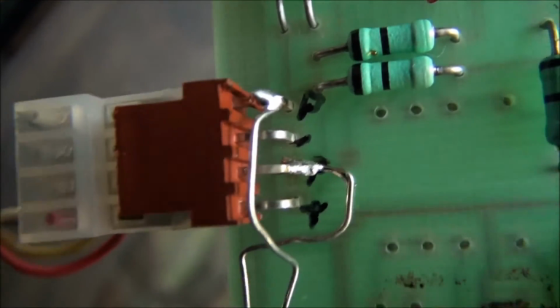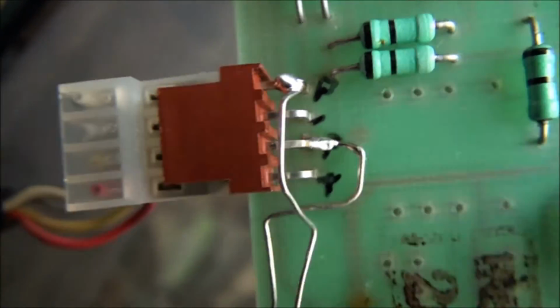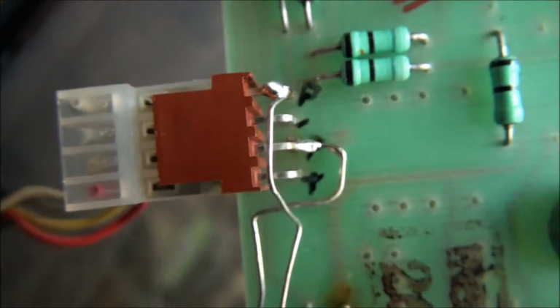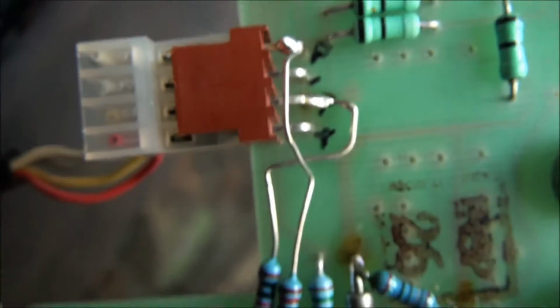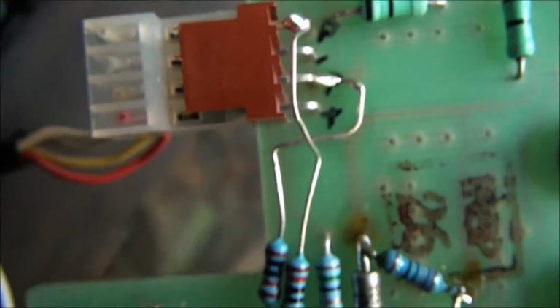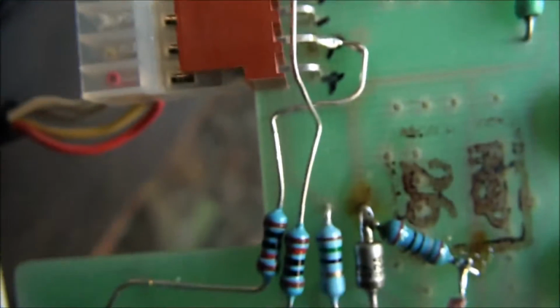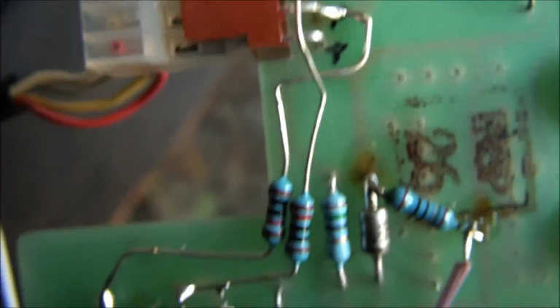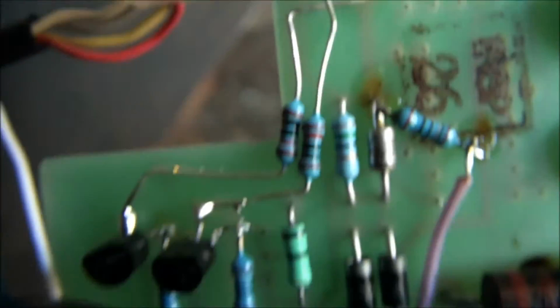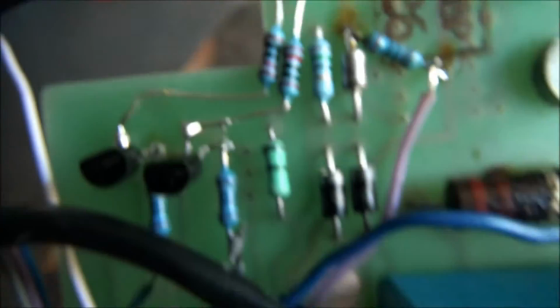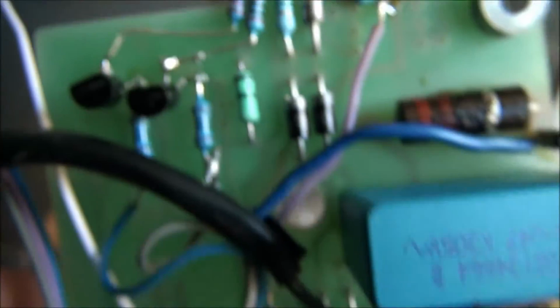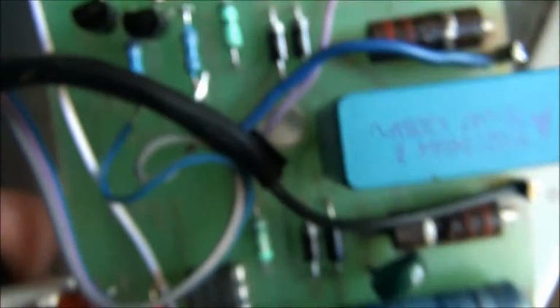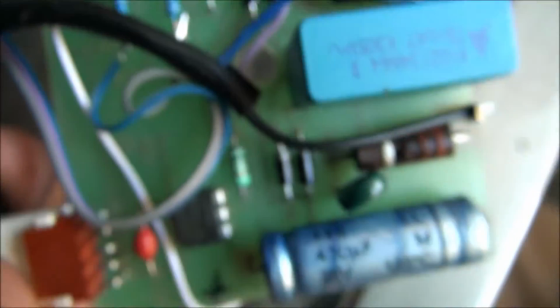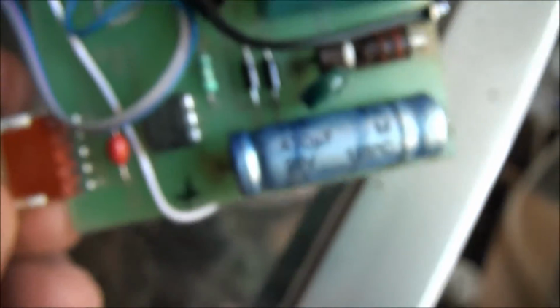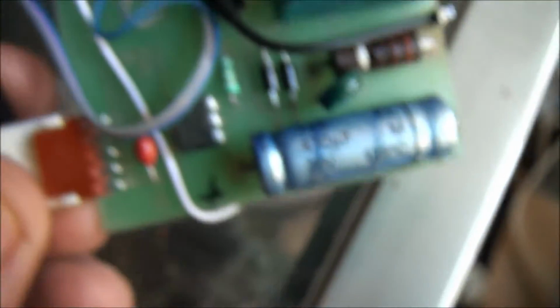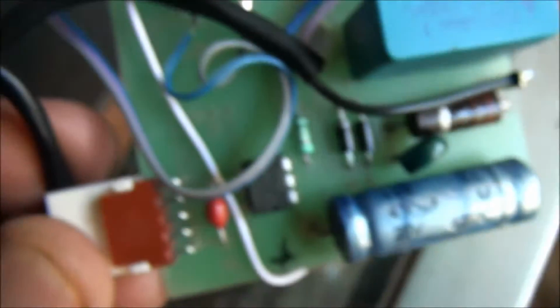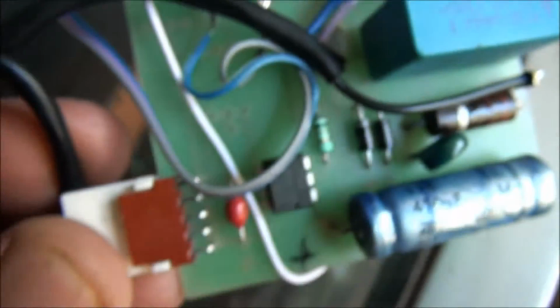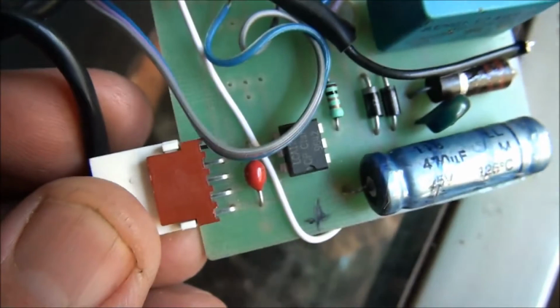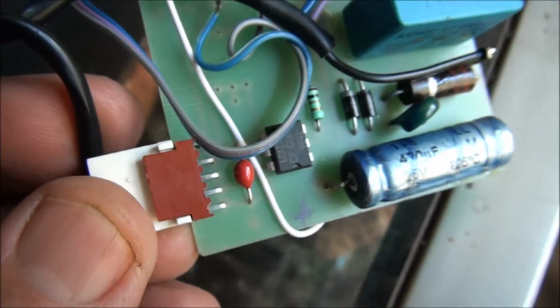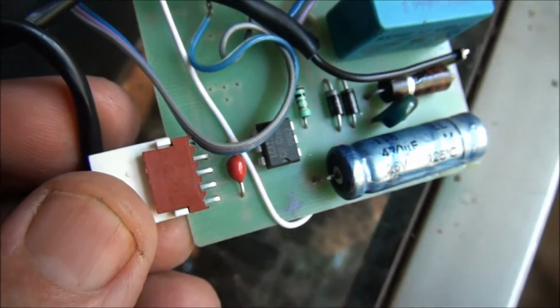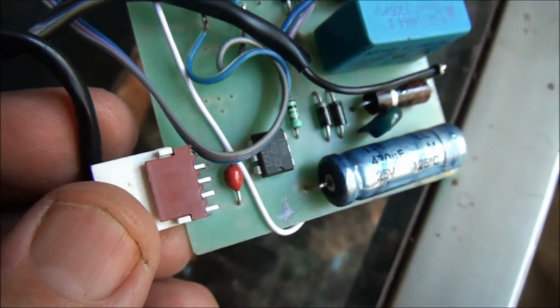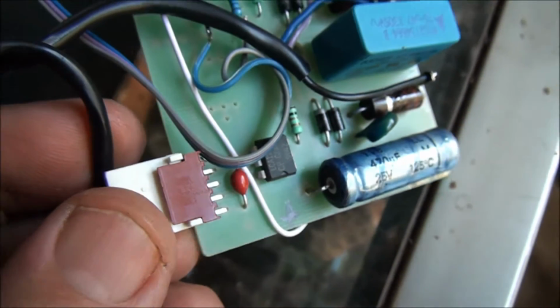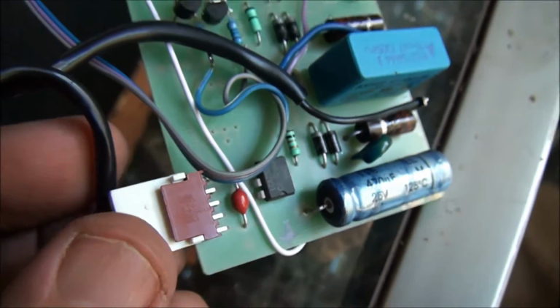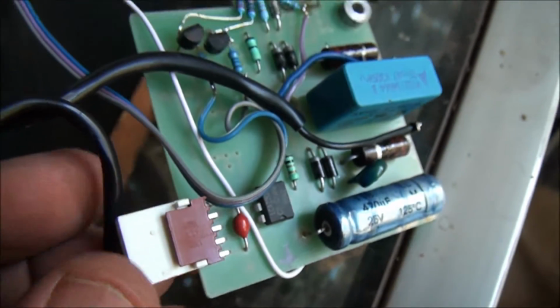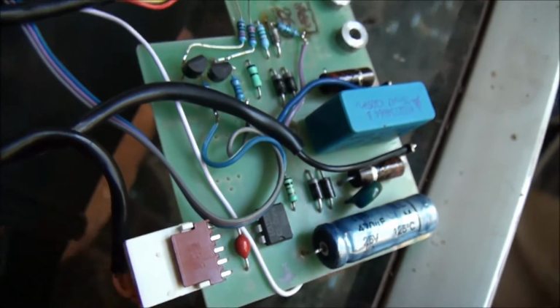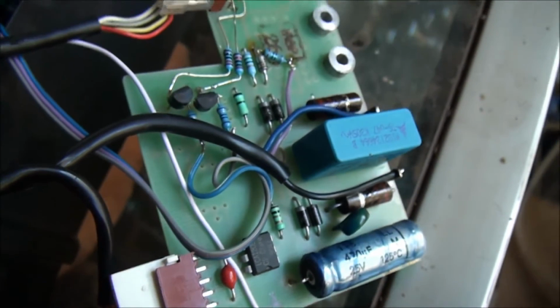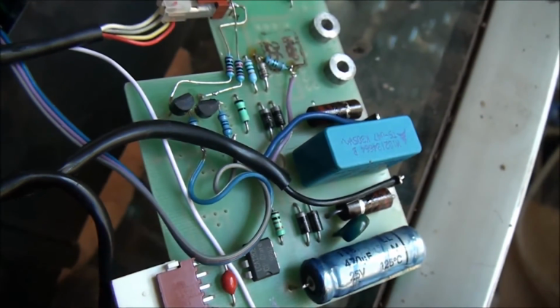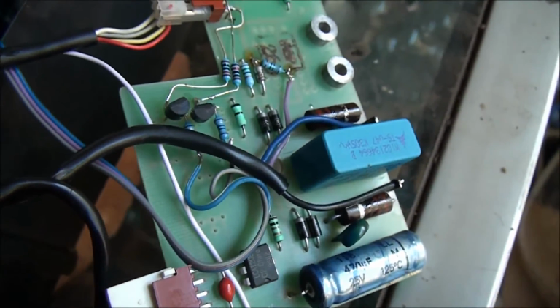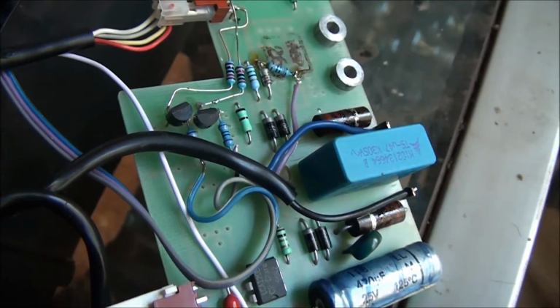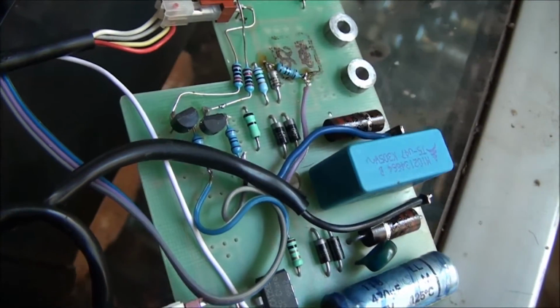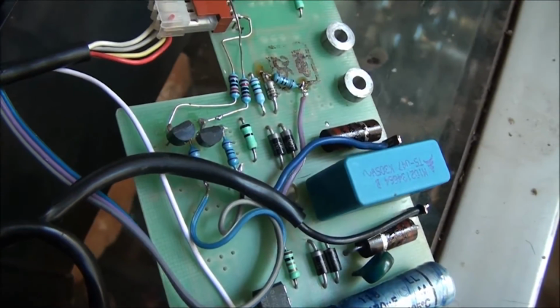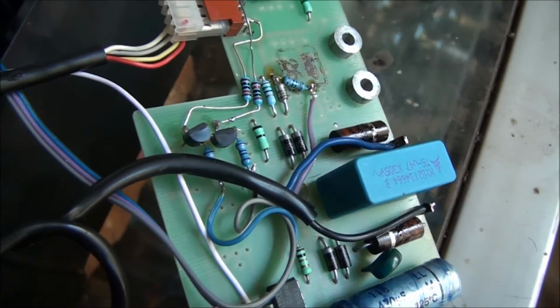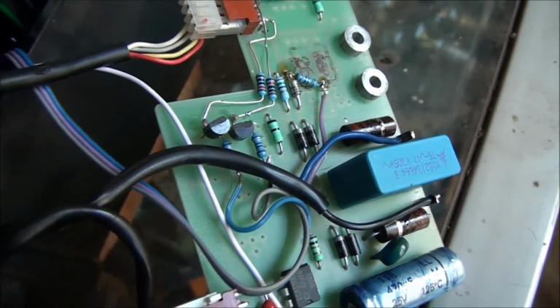I'm picking up the pulses there through the resistors — just makes the thing look nice when it's turning.